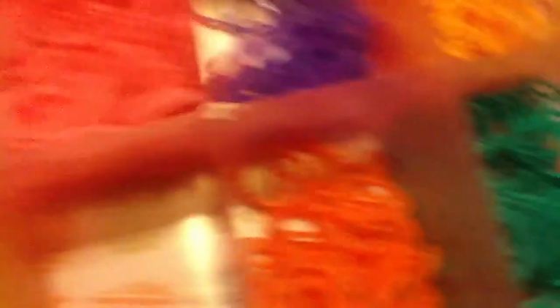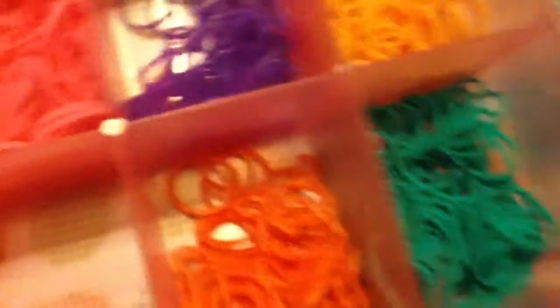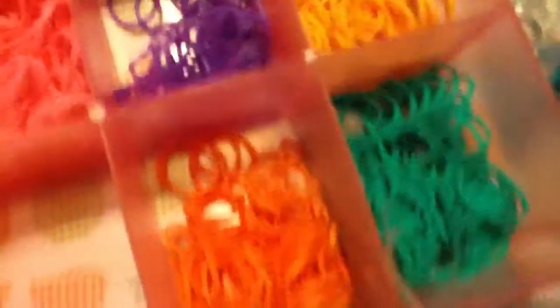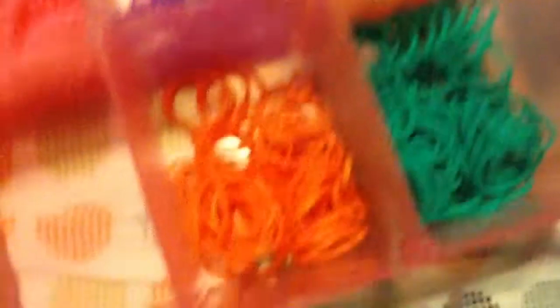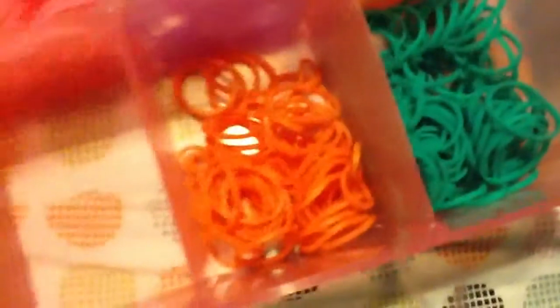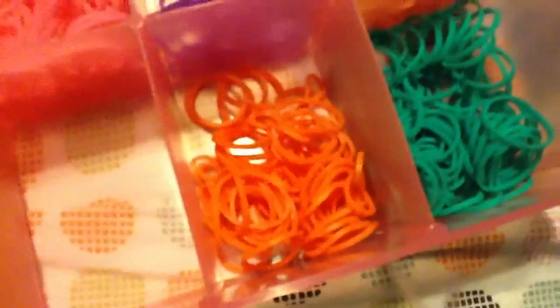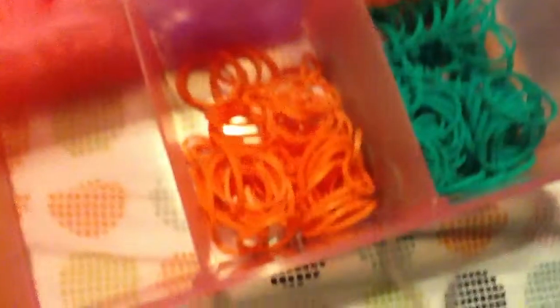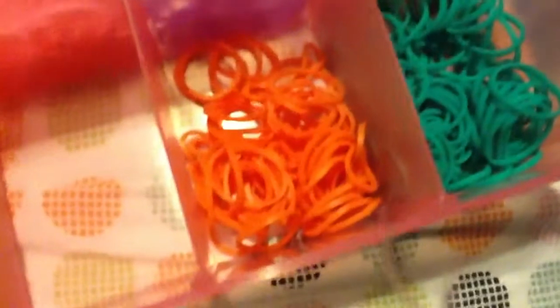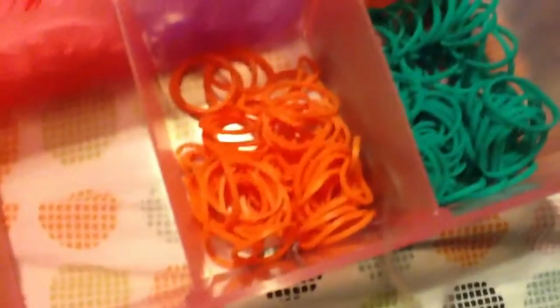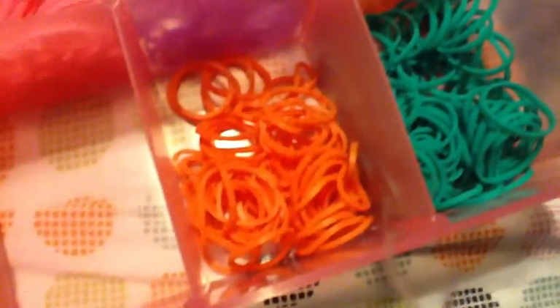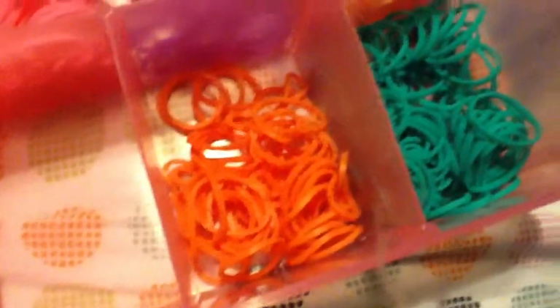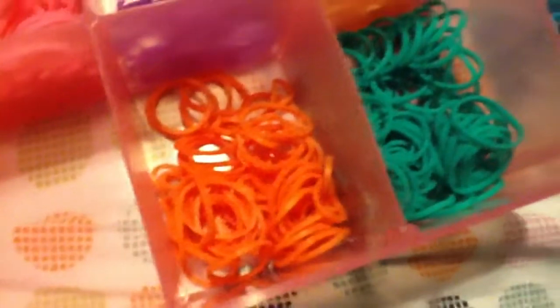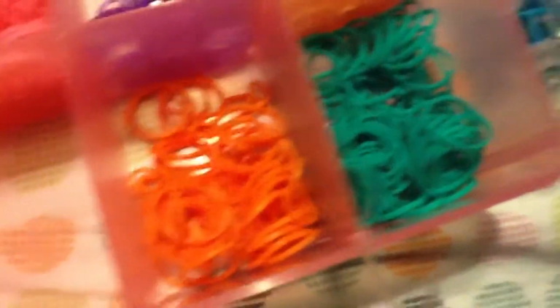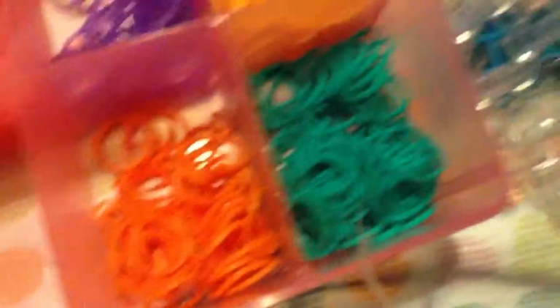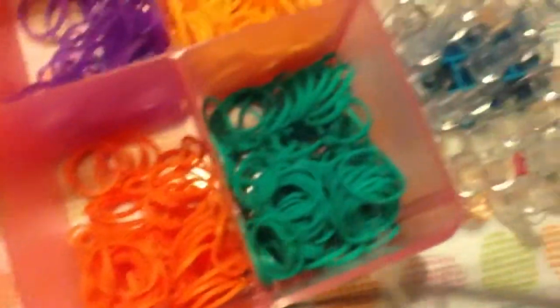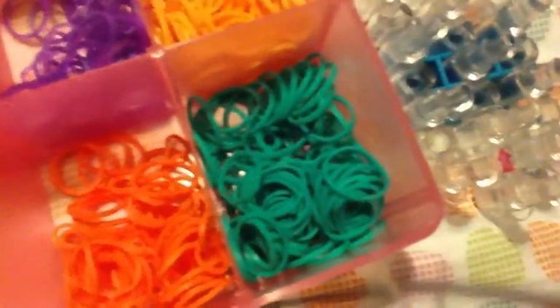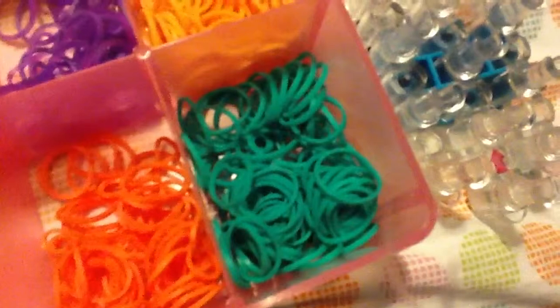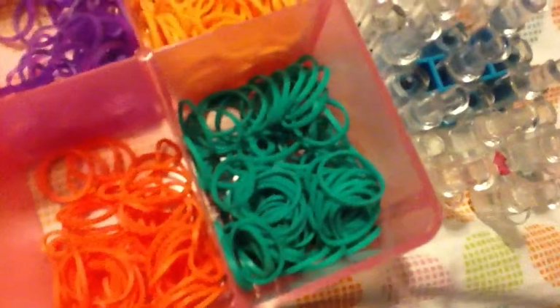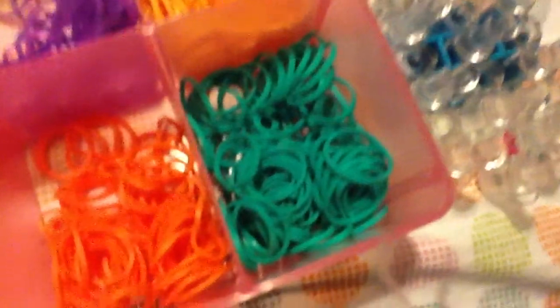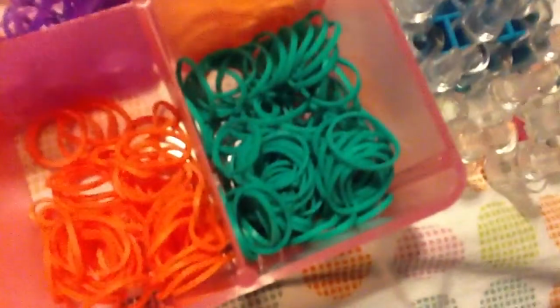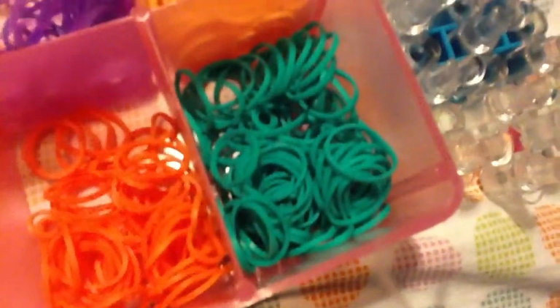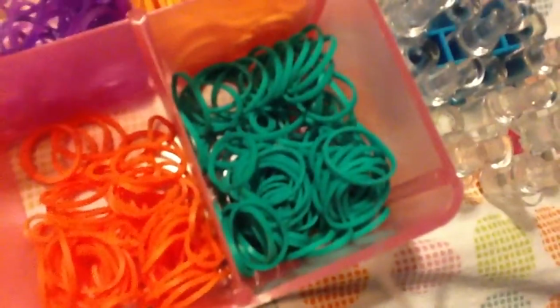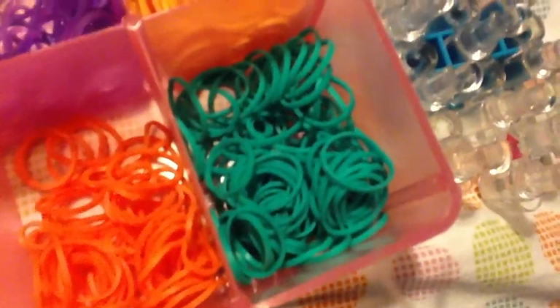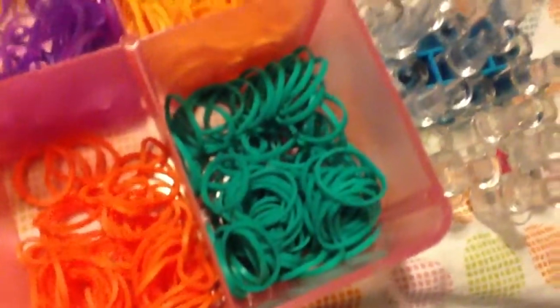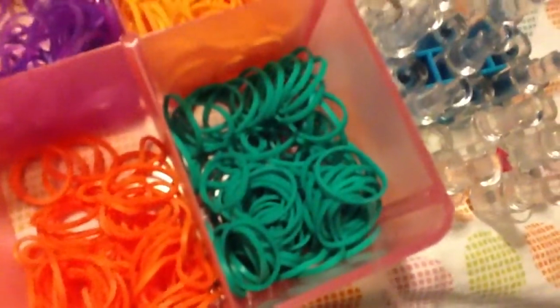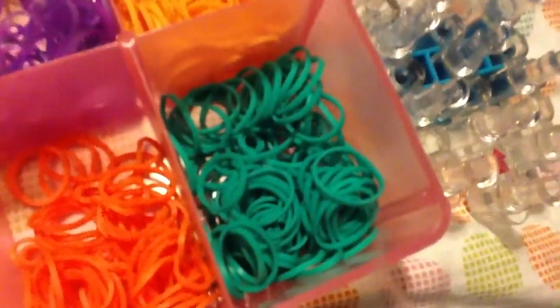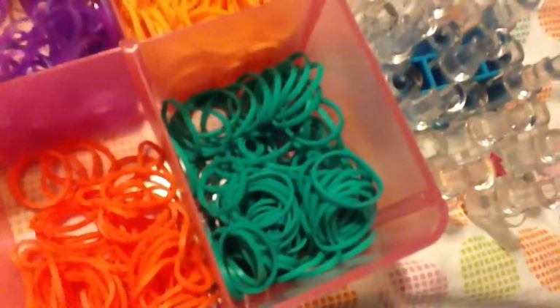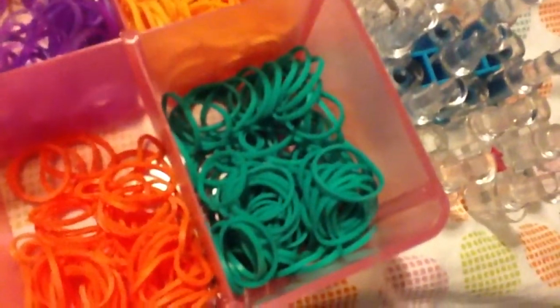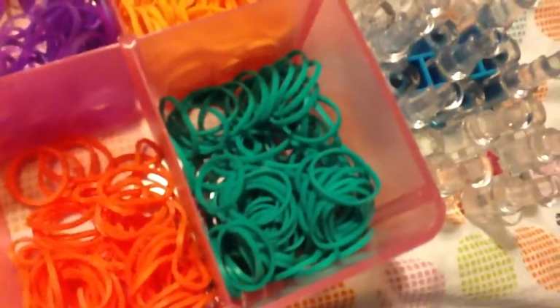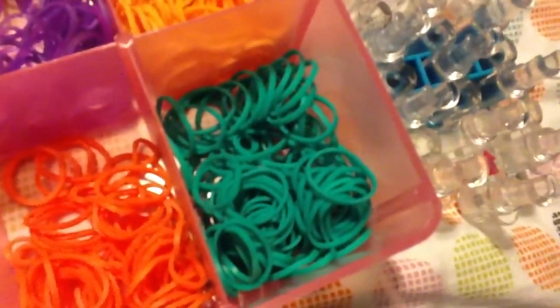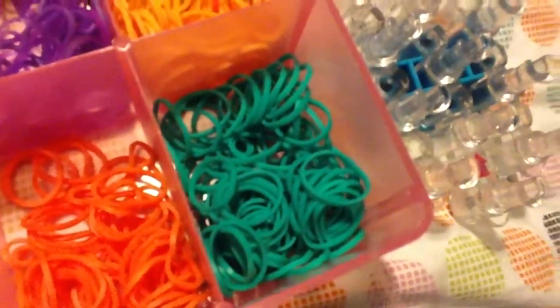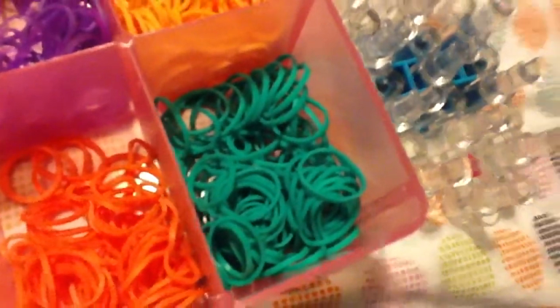Then I have orange — this is not rainbow blue — and then I have some teal rainbow blue.